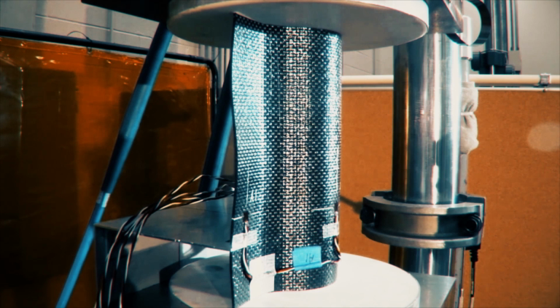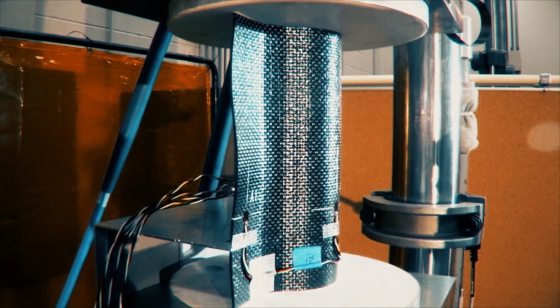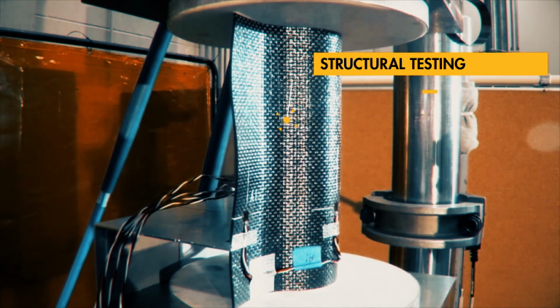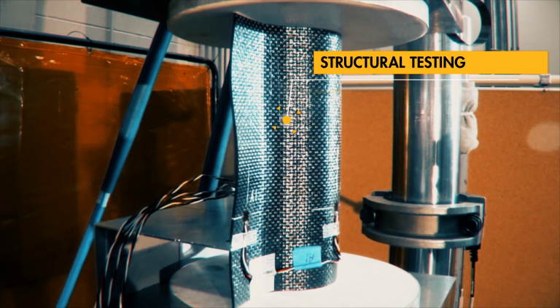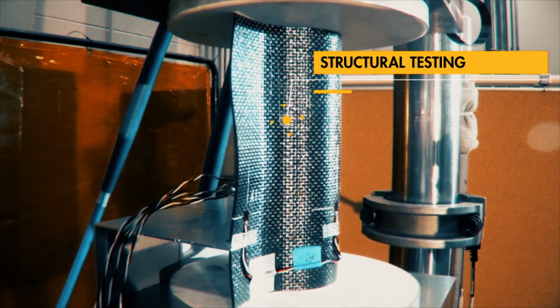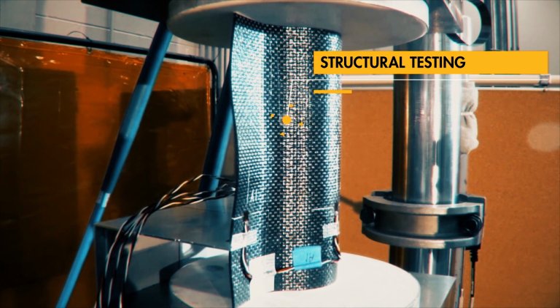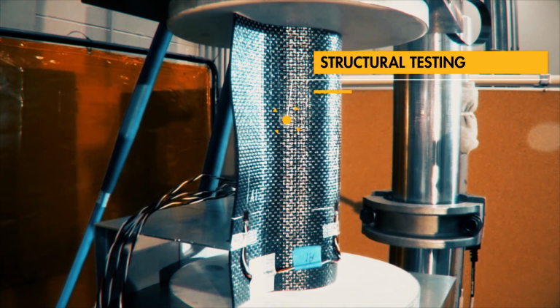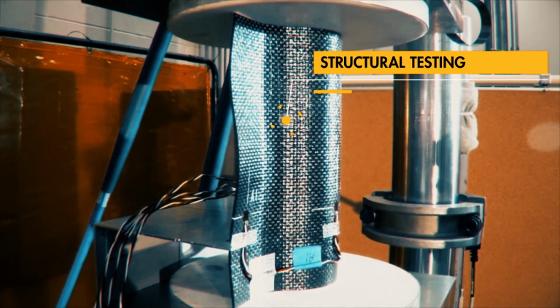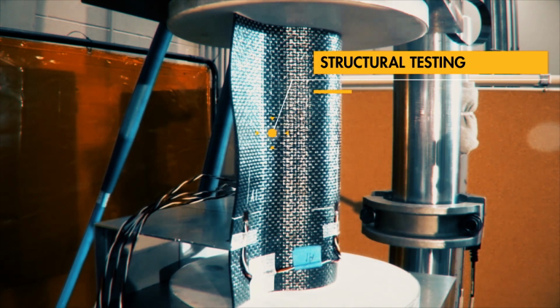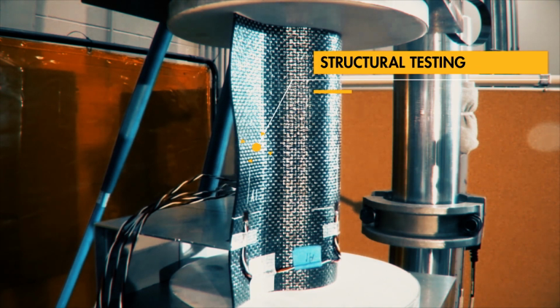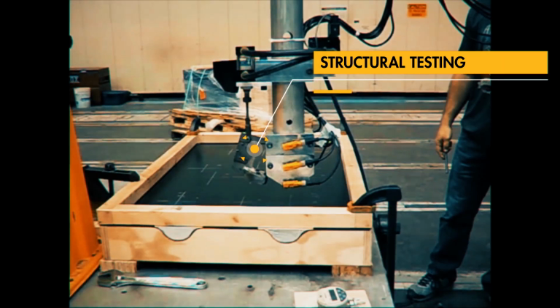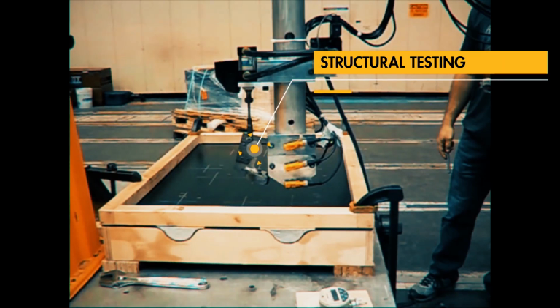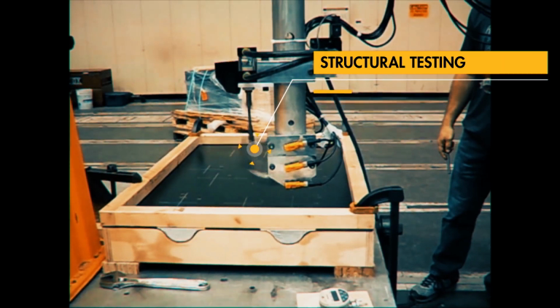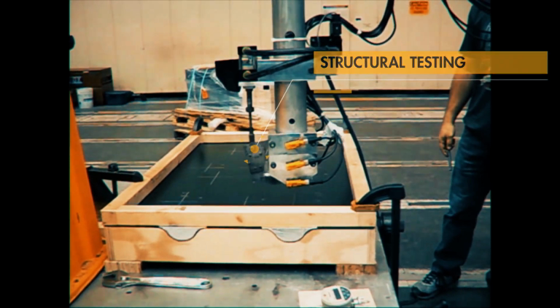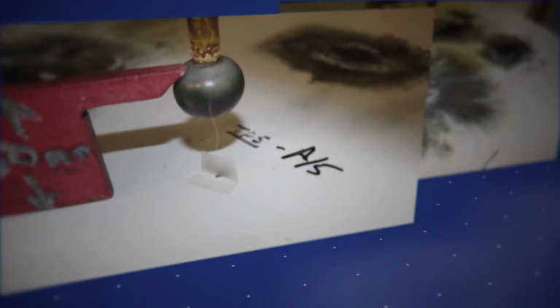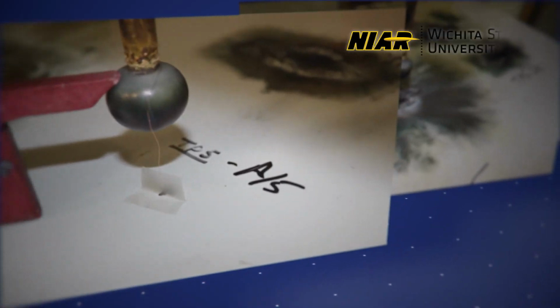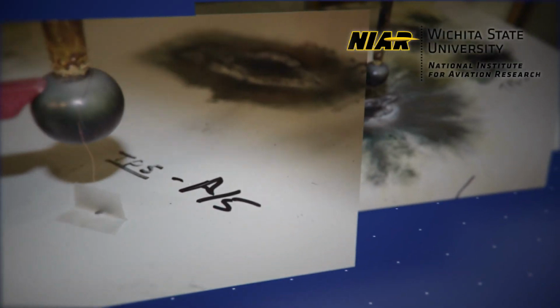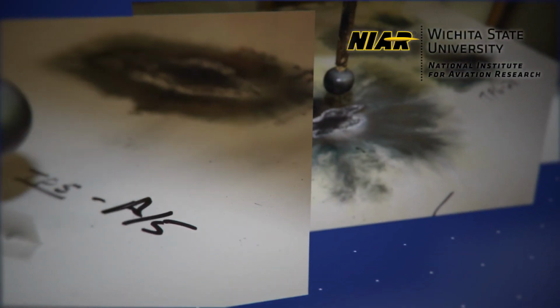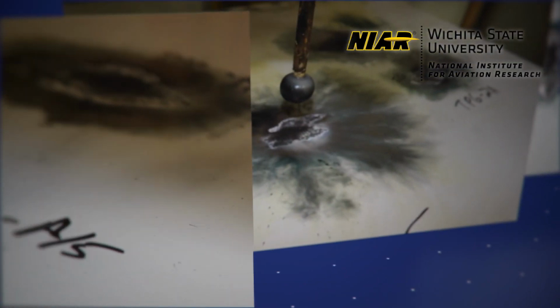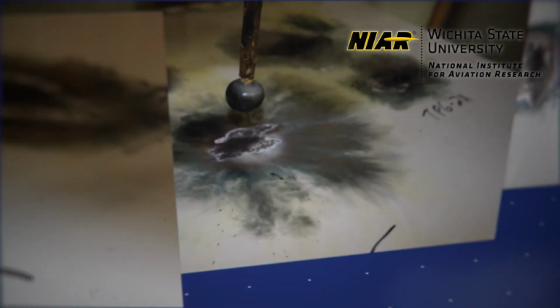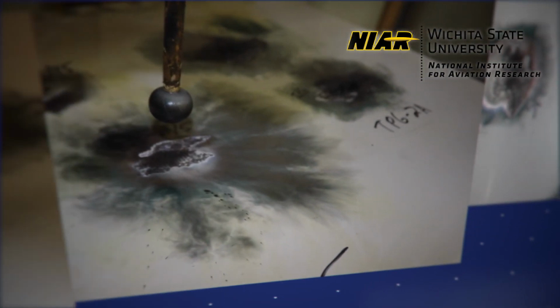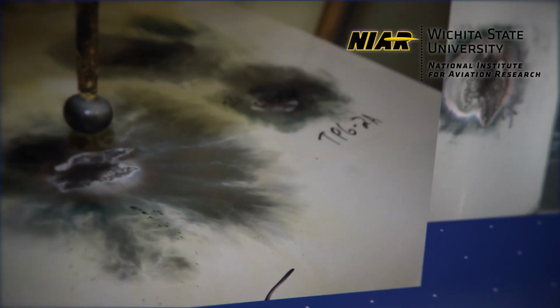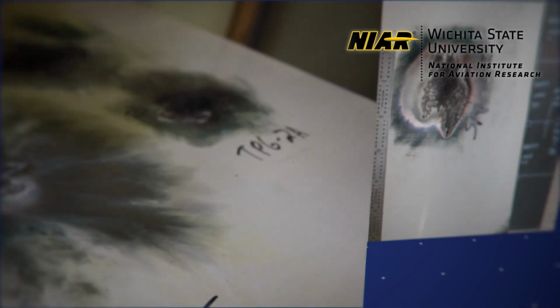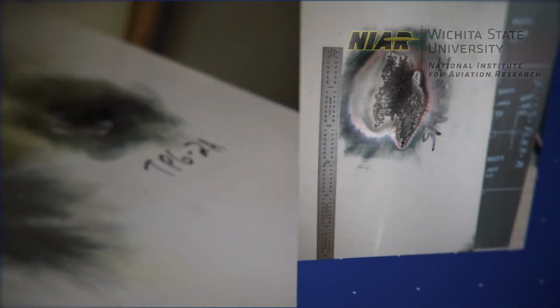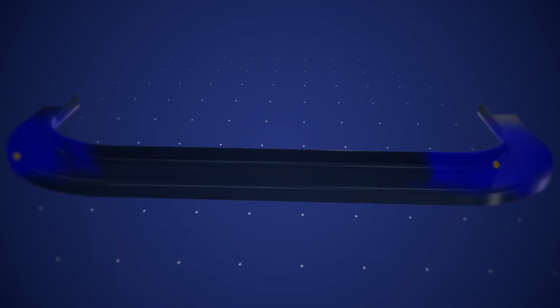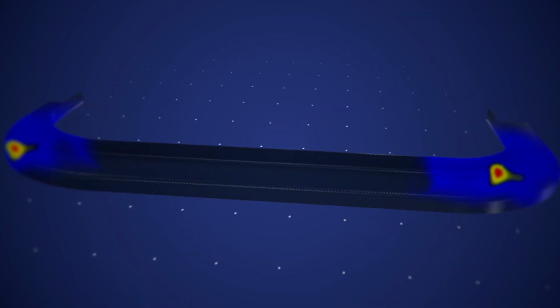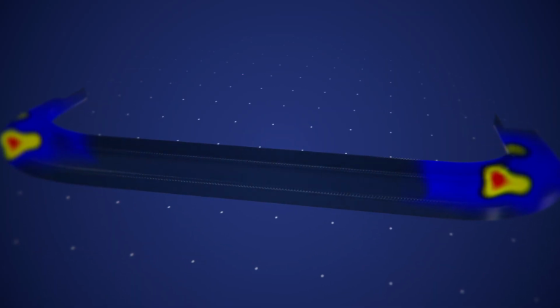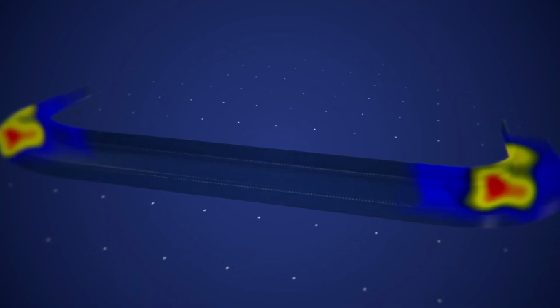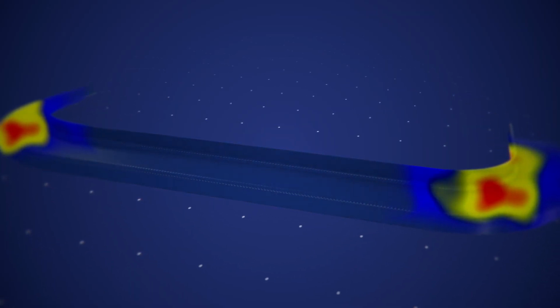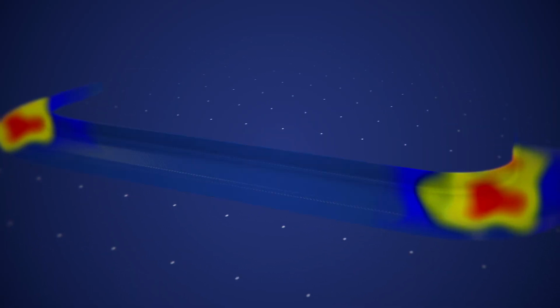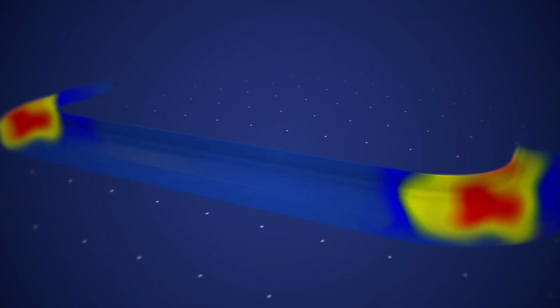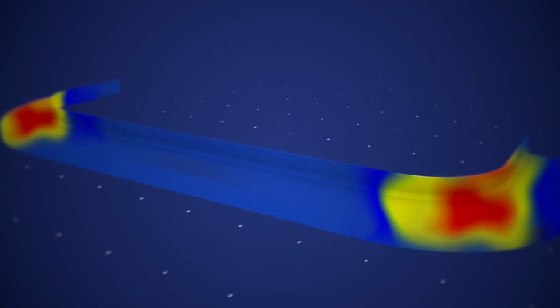All of these advancements in design and manufacturing have been validated through demonstration hardware and extensive structural tests.